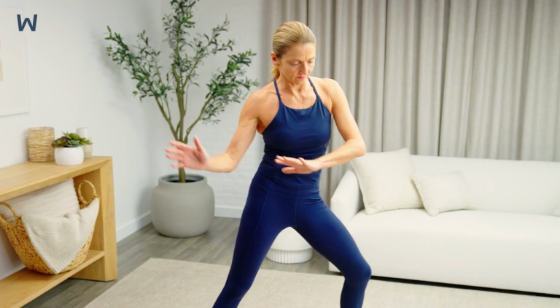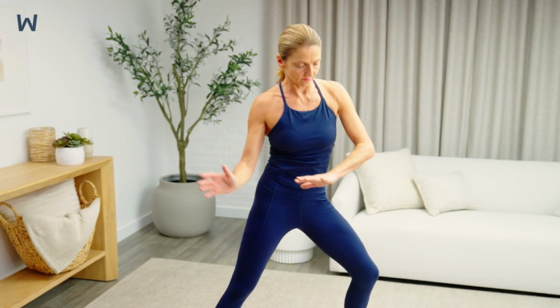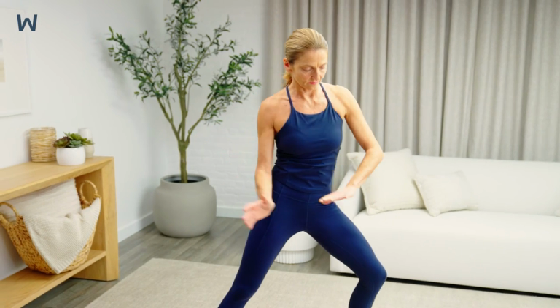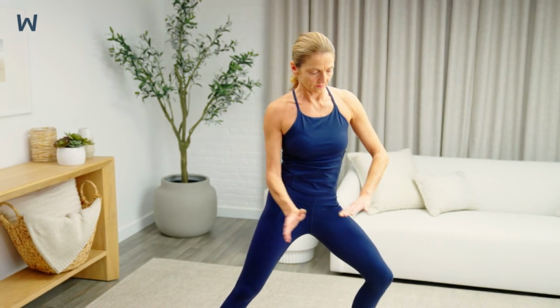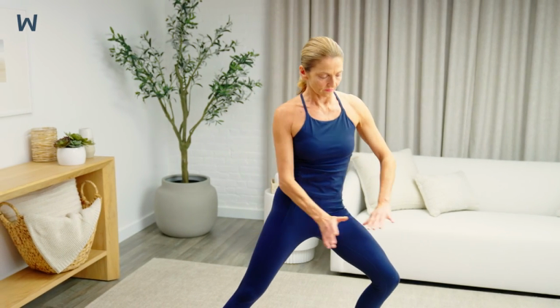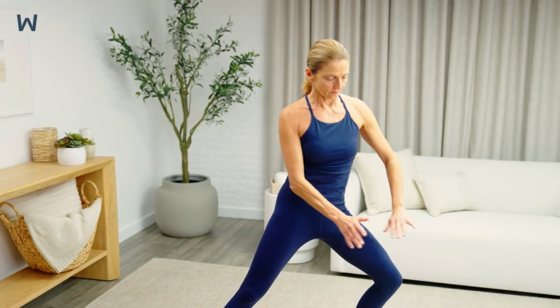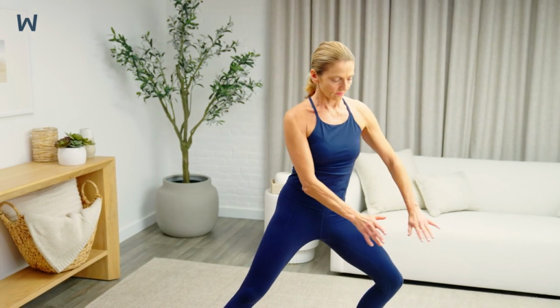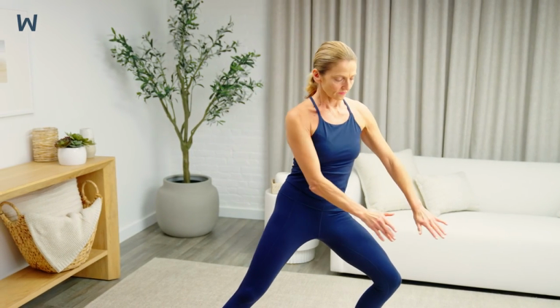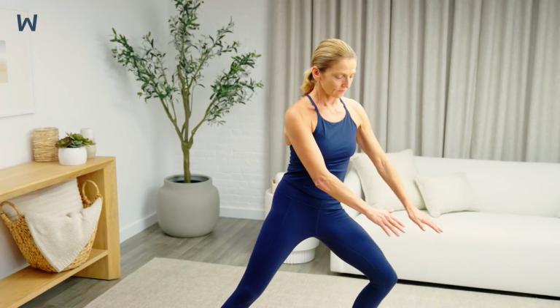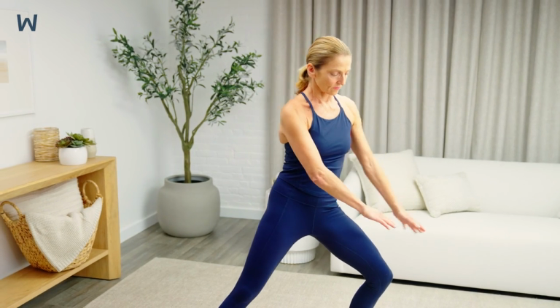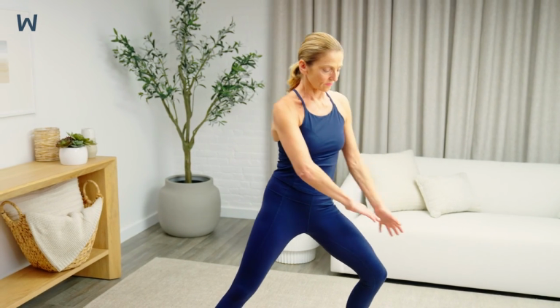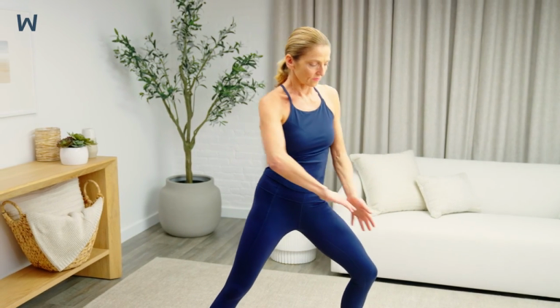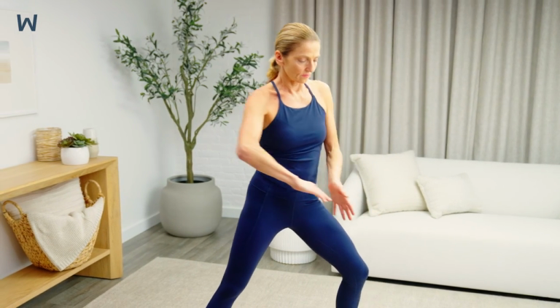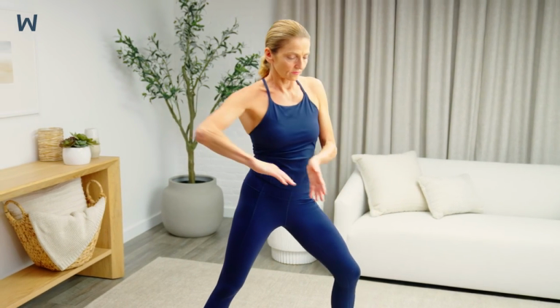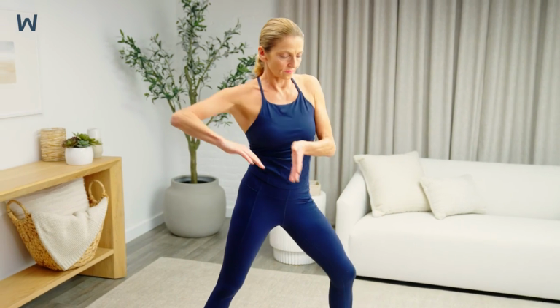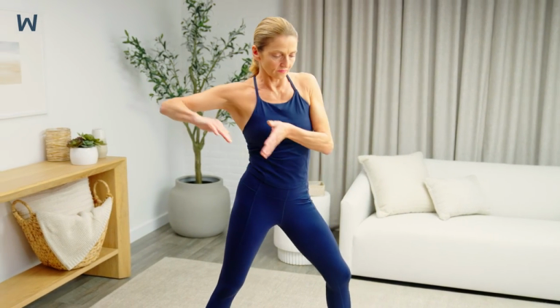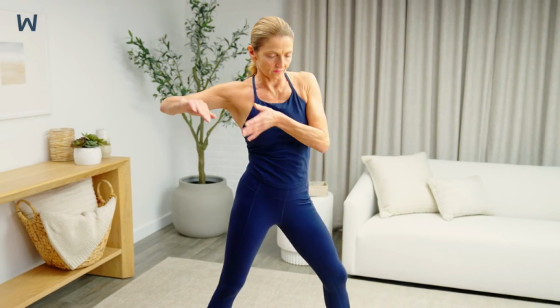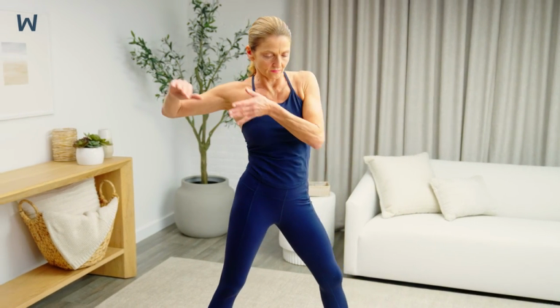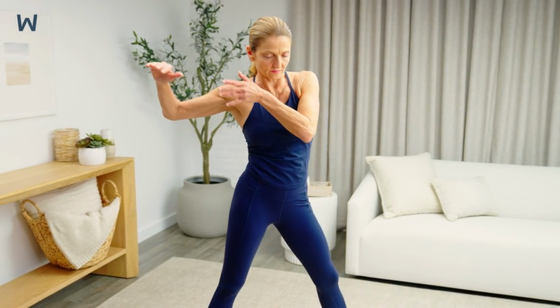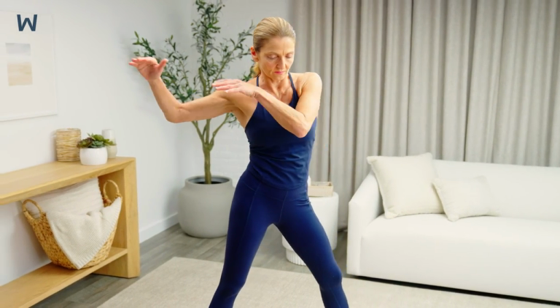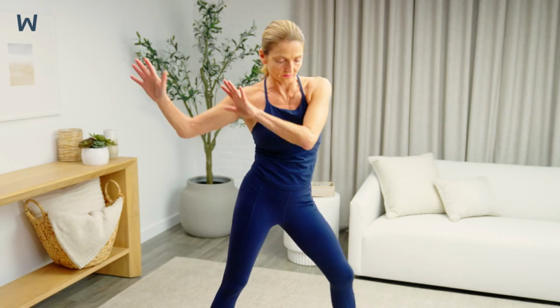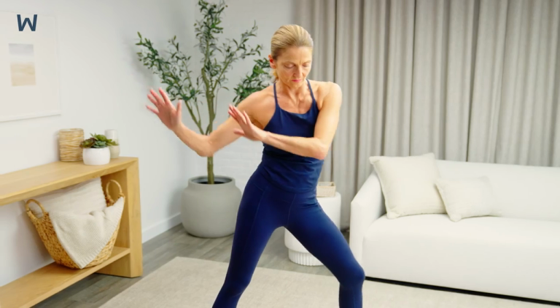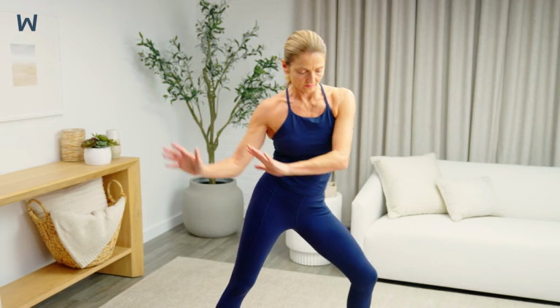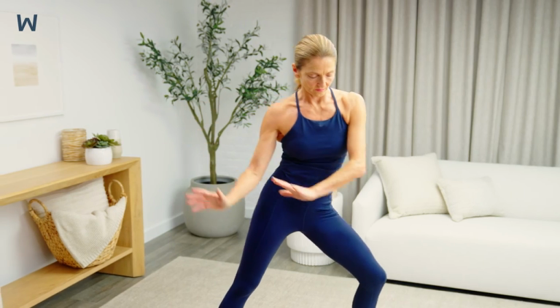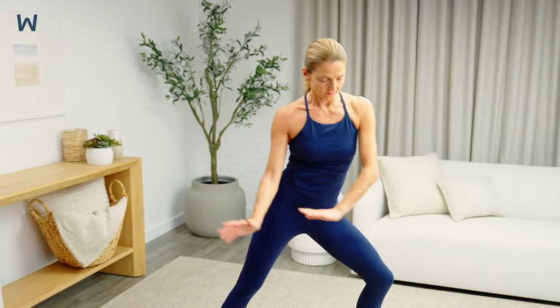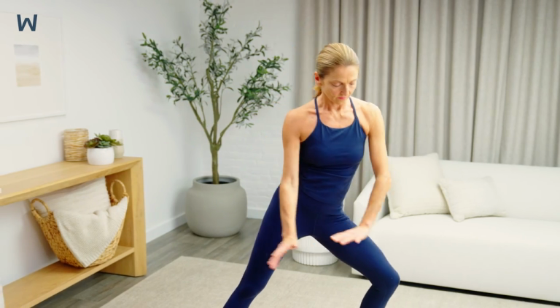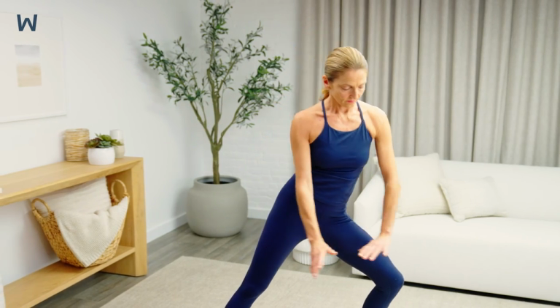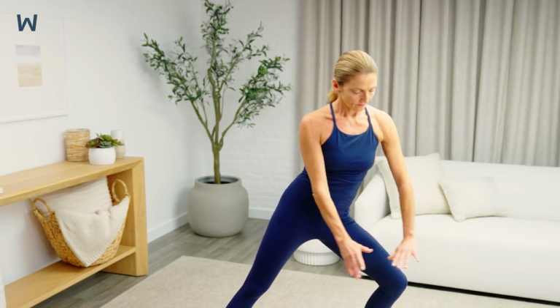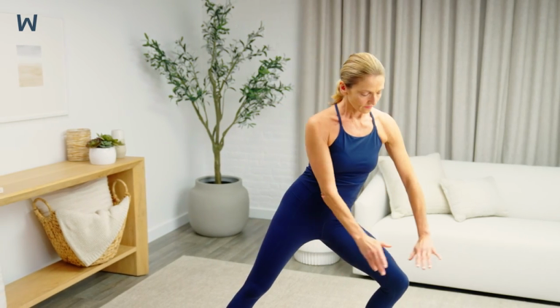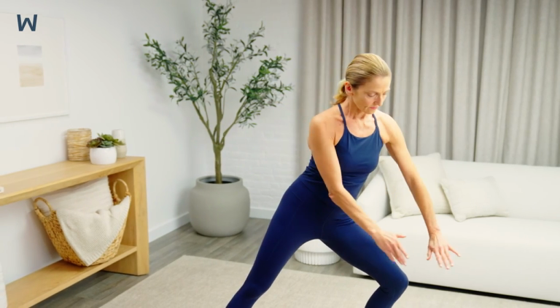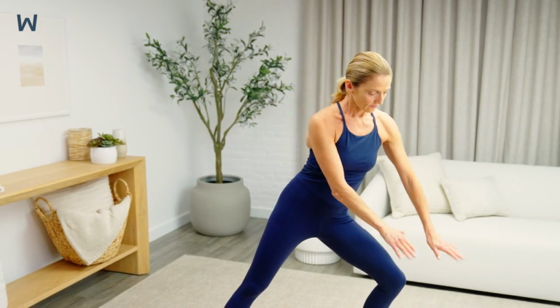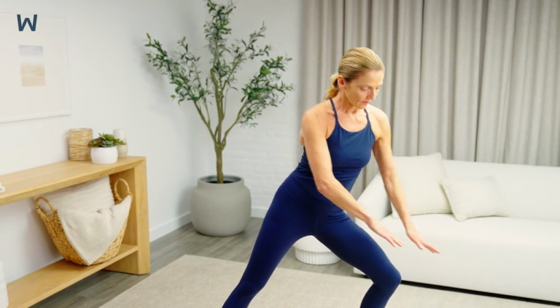Keep your back straight as you lunge. Make sure you're not making a twisting motion as you're lunging.